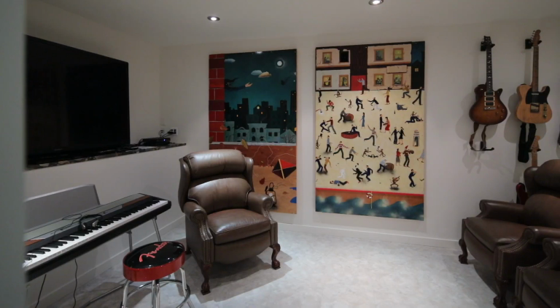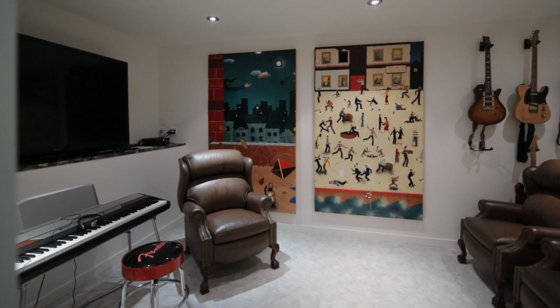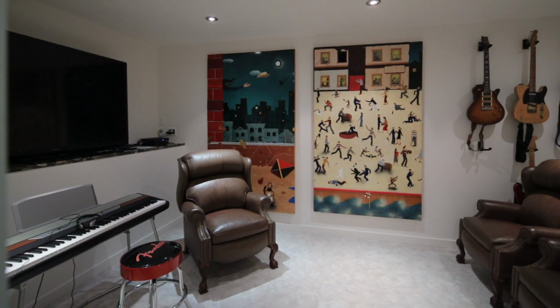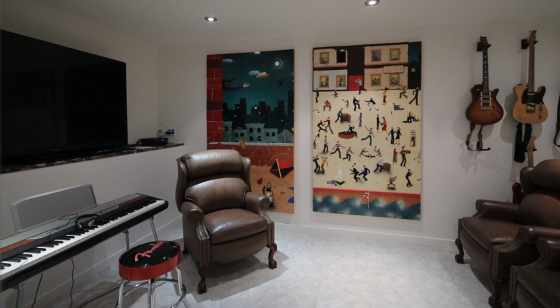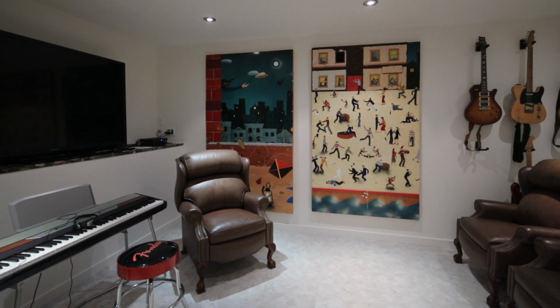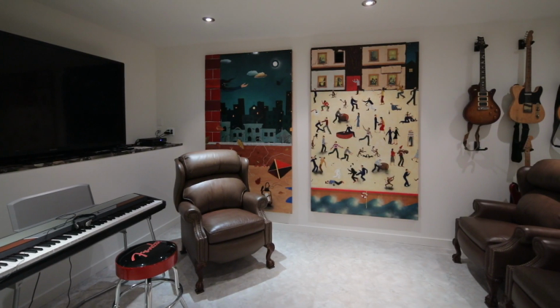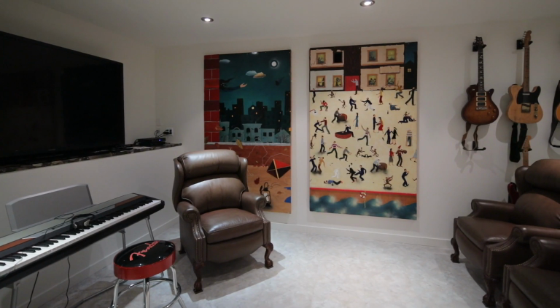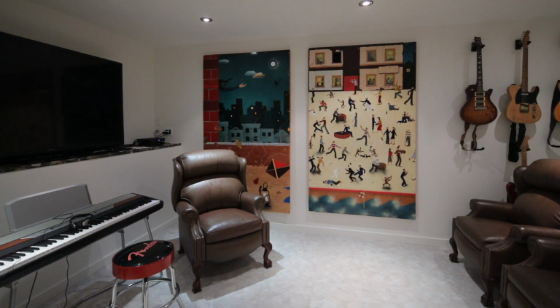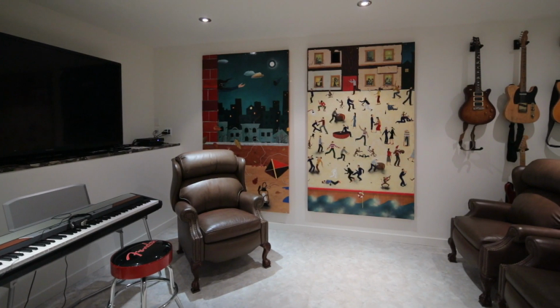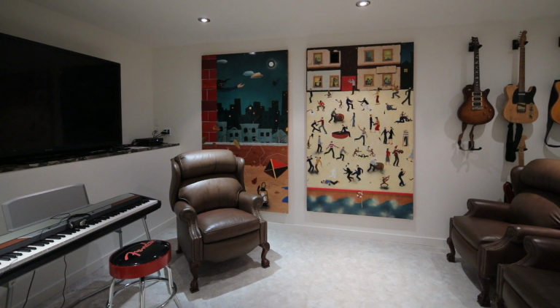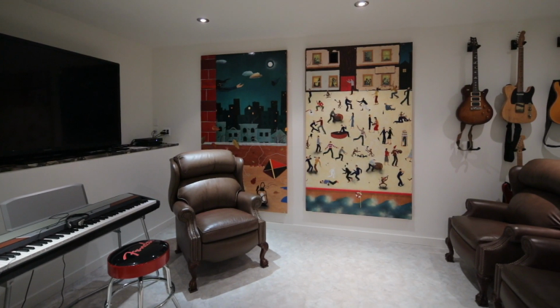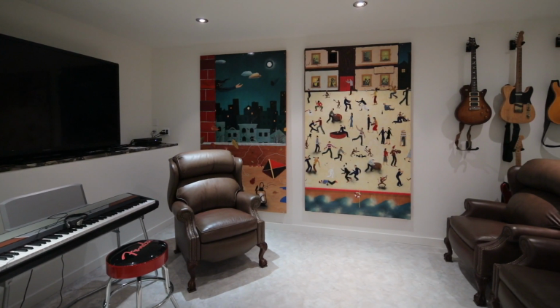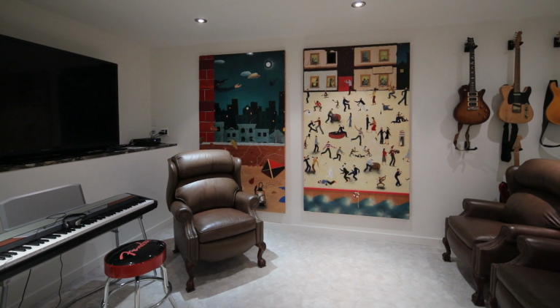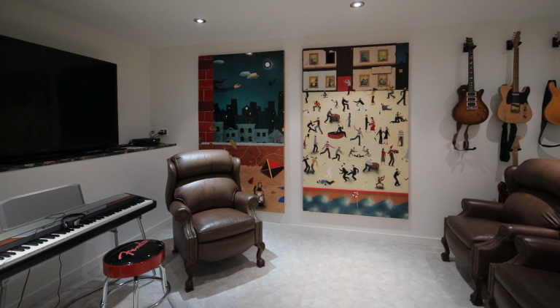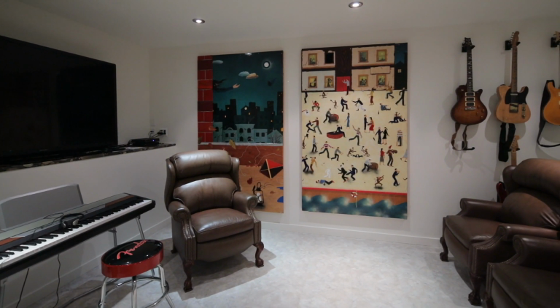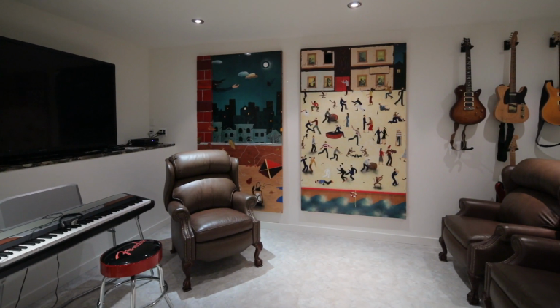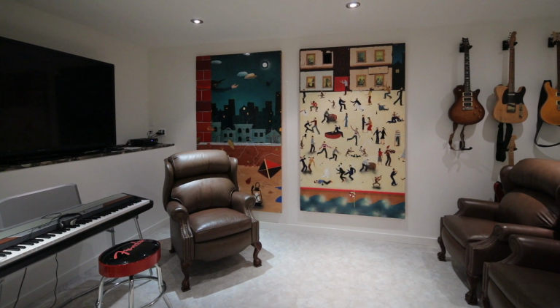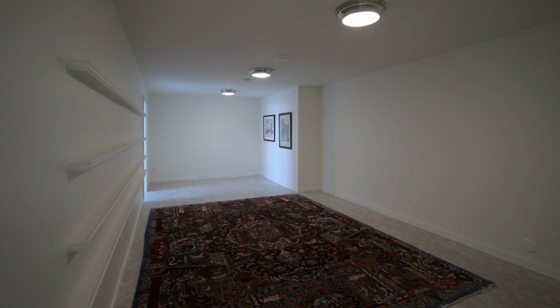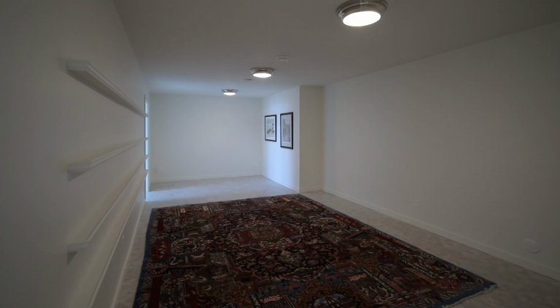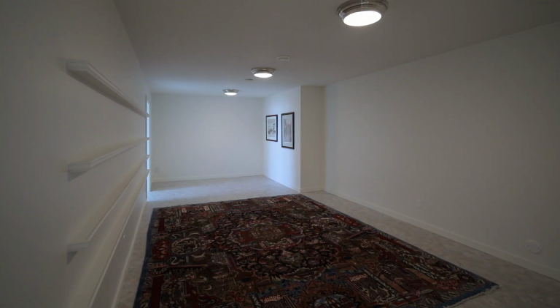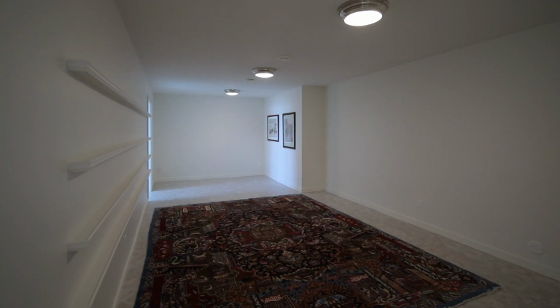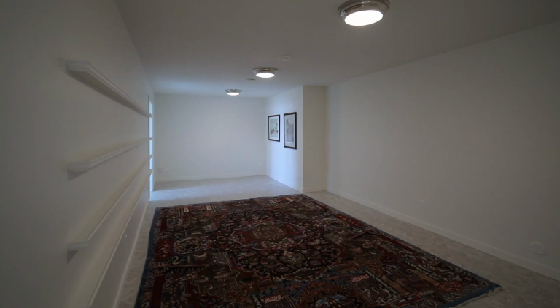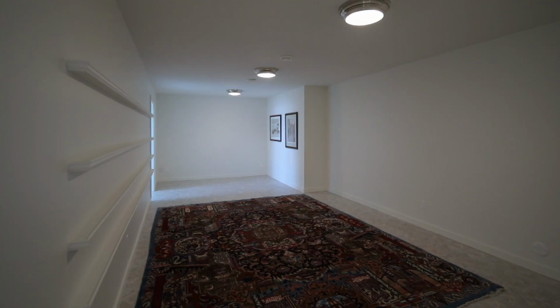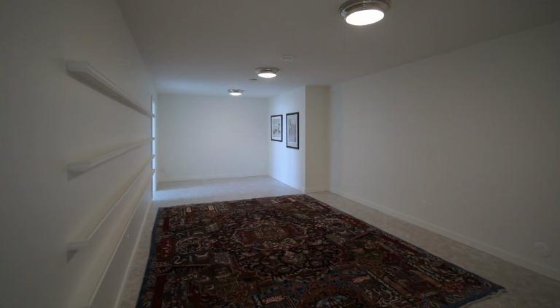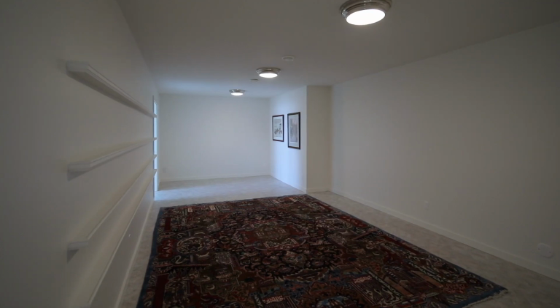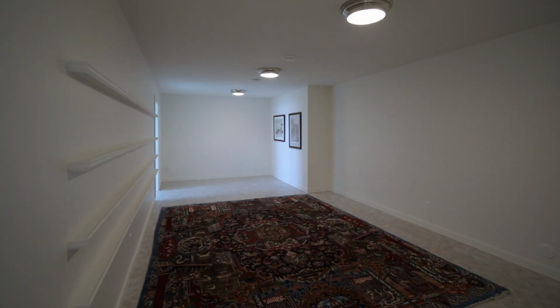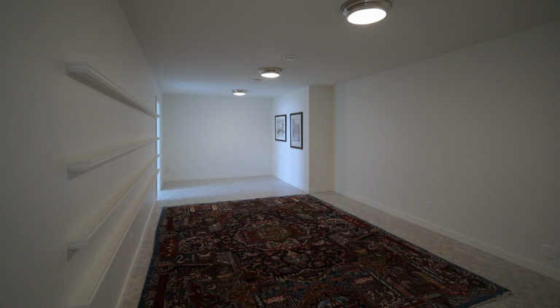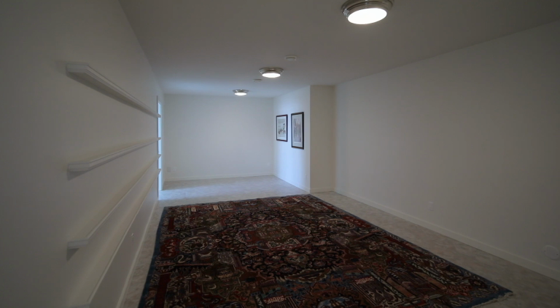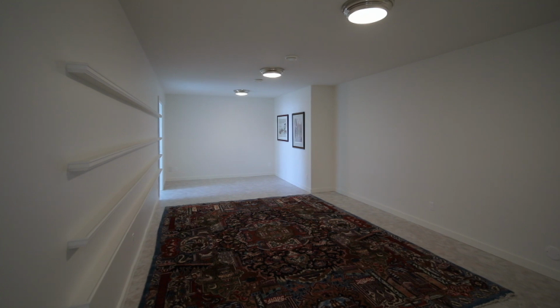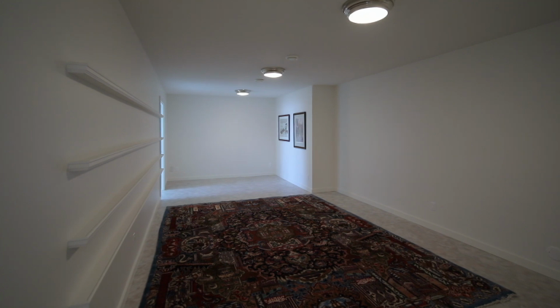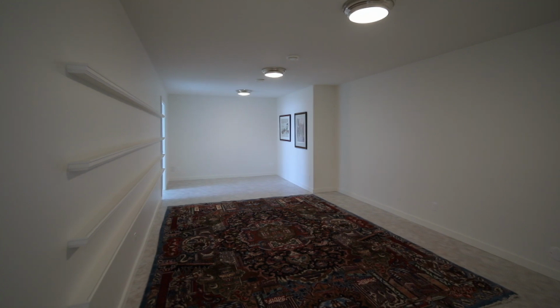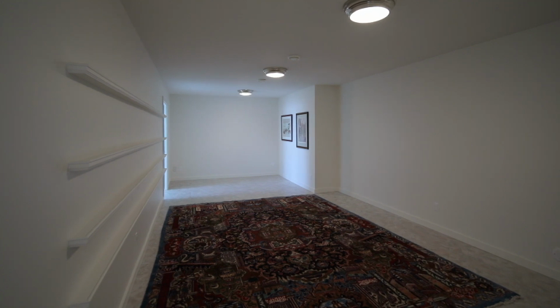The lower level offers a sophisticated media room, rec room, office, and guest room.